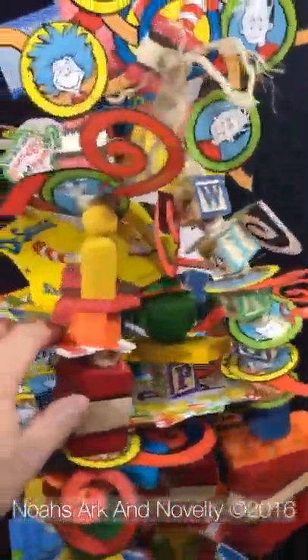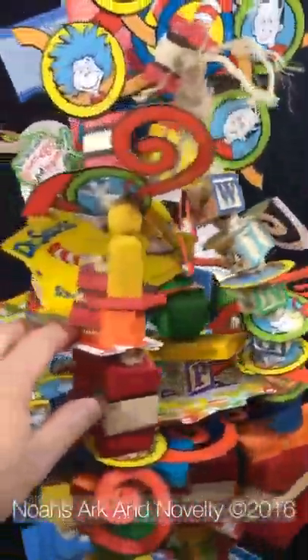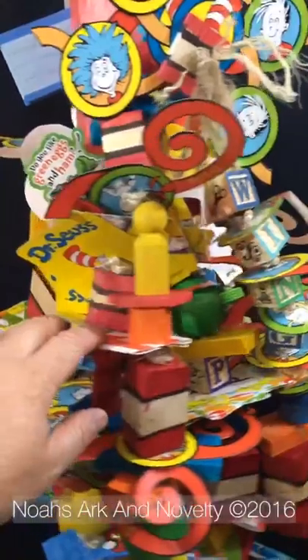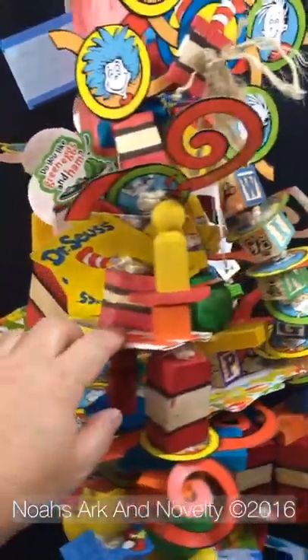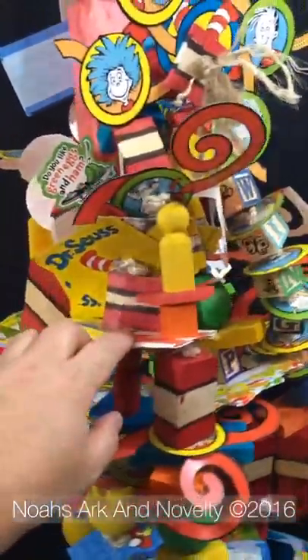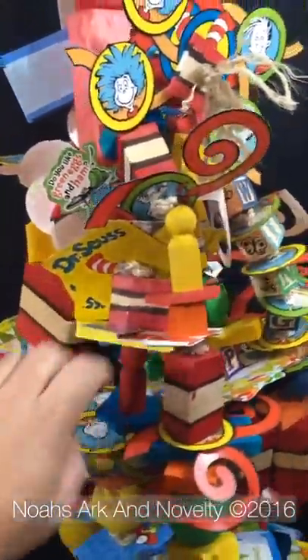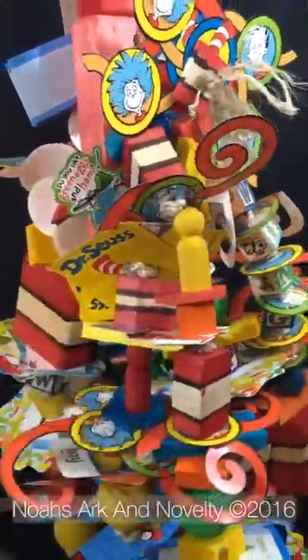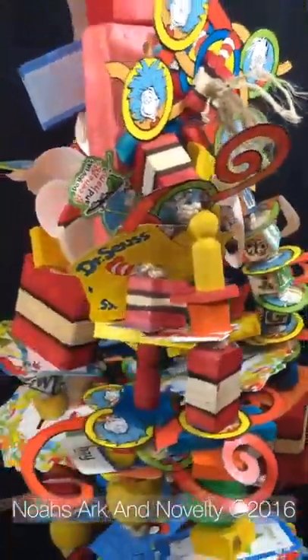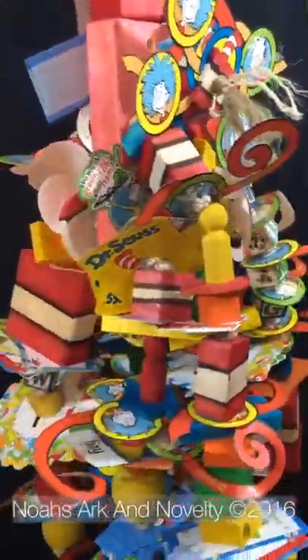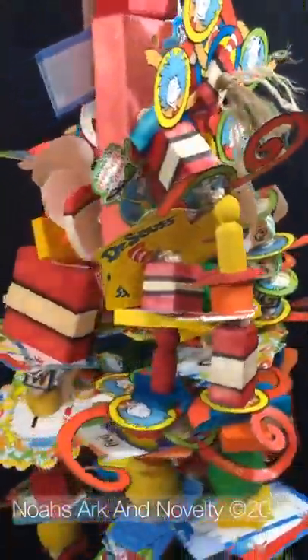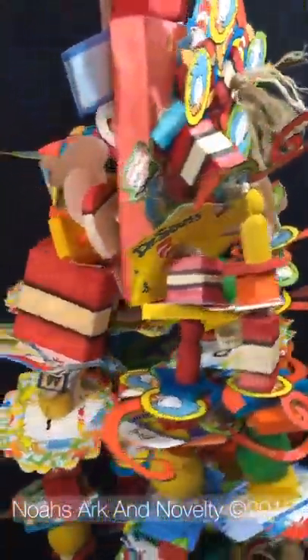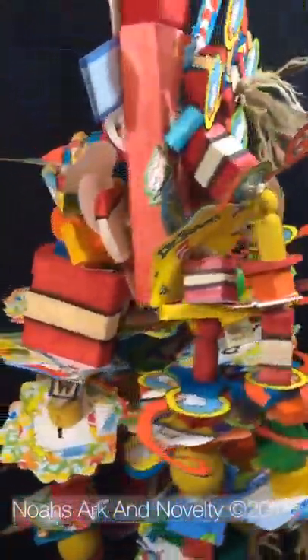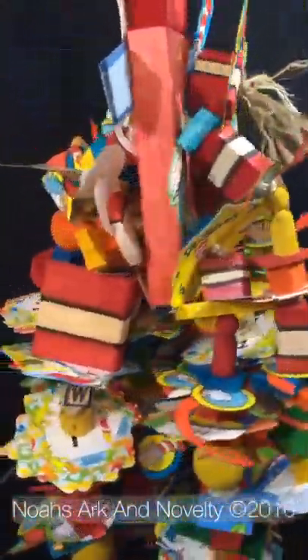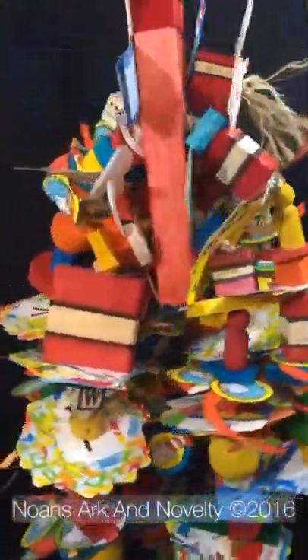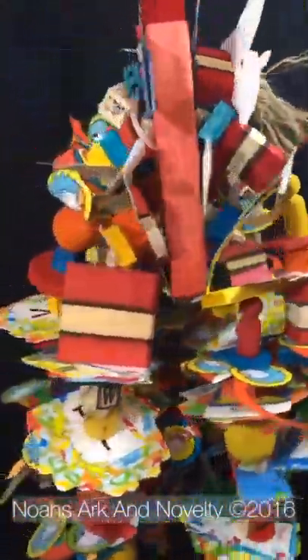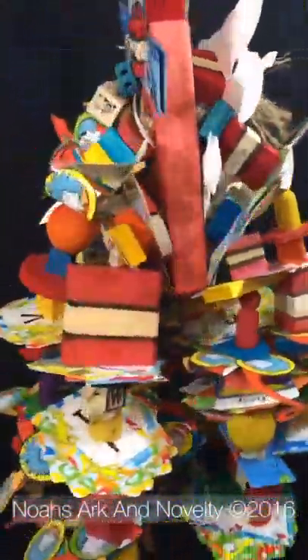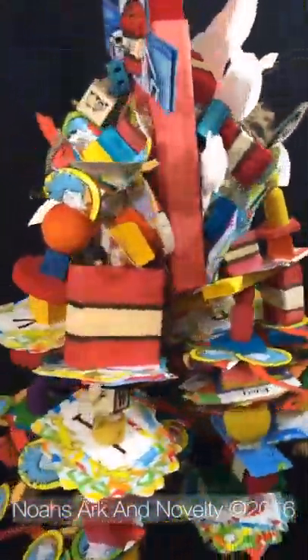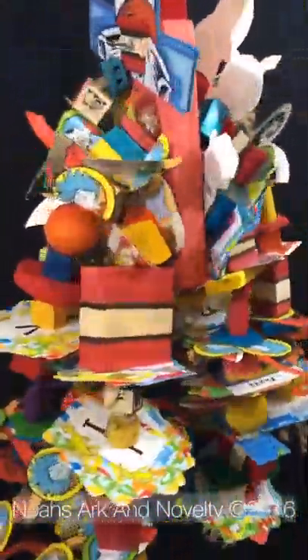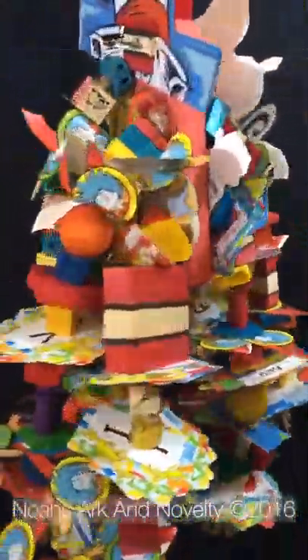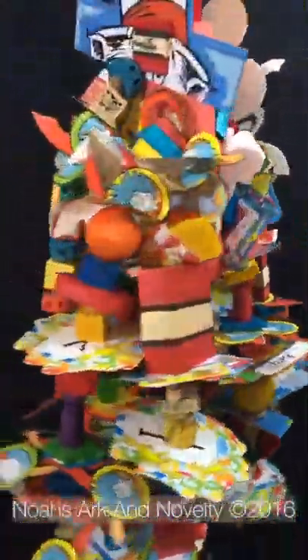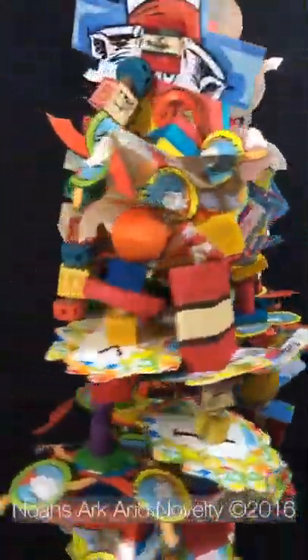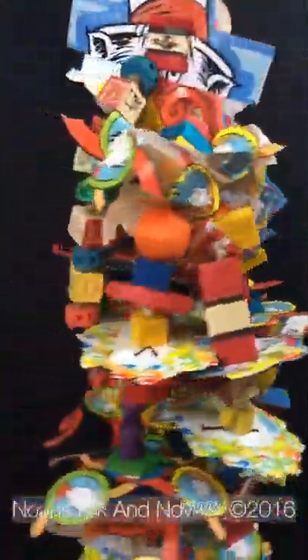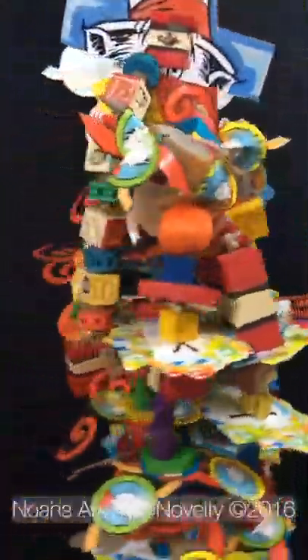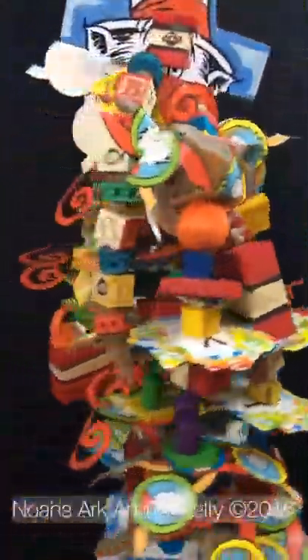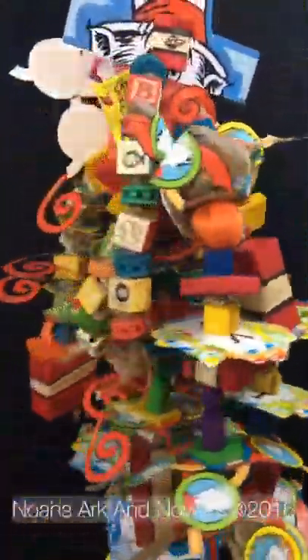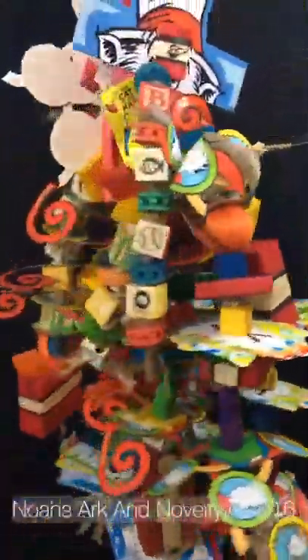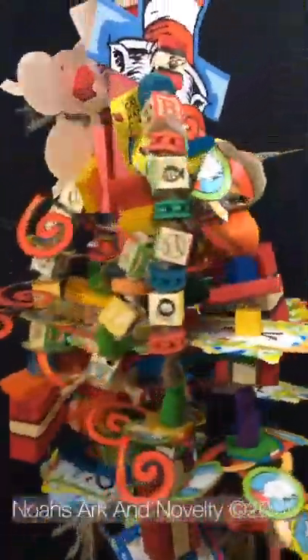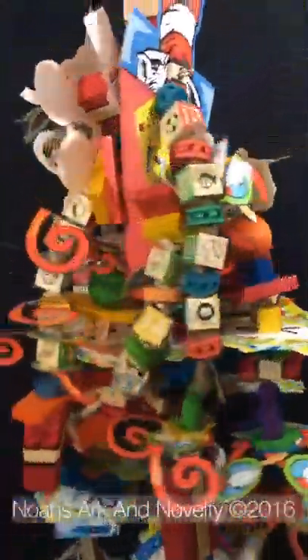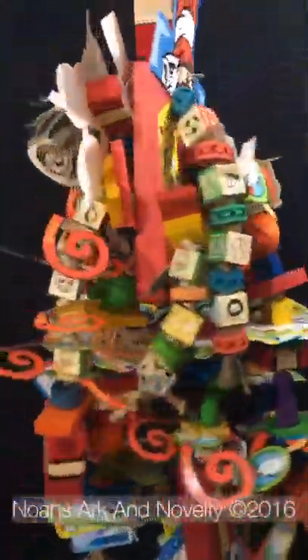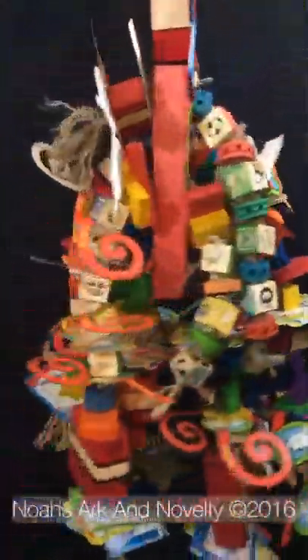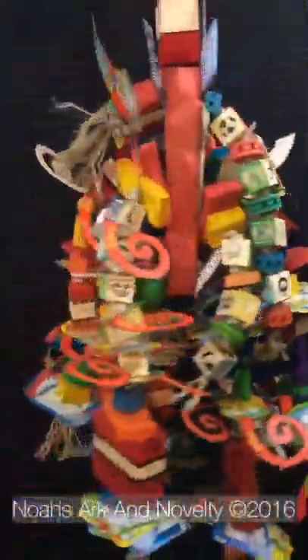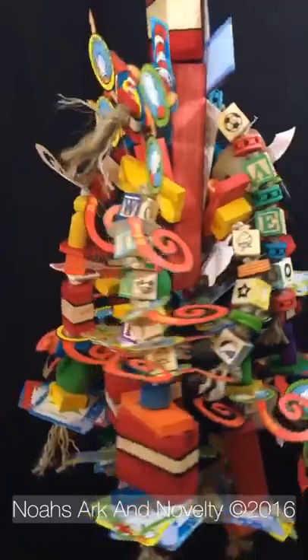And once again it's our Dr. Seuss Cat in a Hat from Noah's Ark and Novelty.